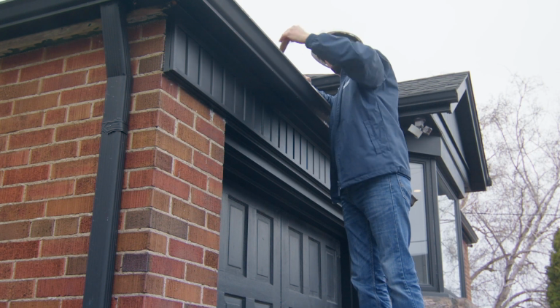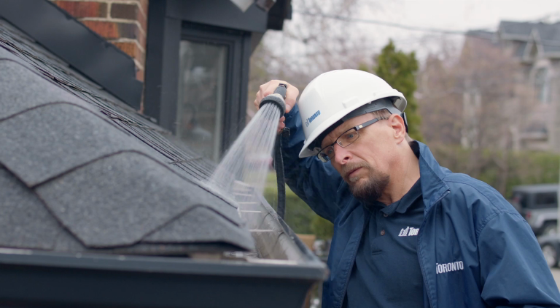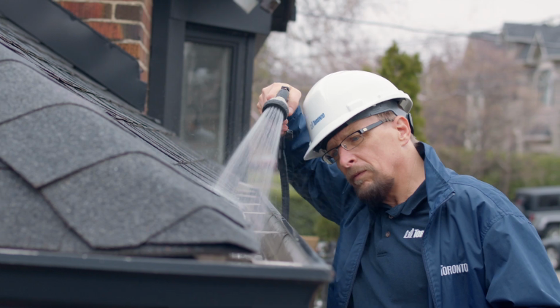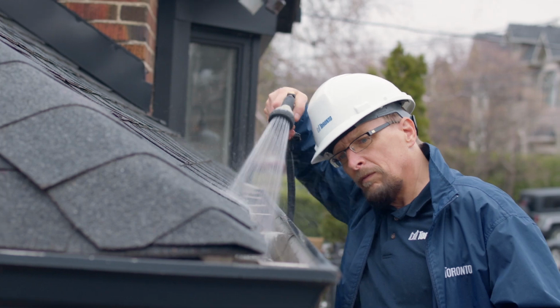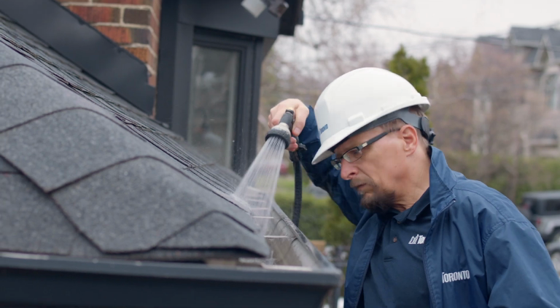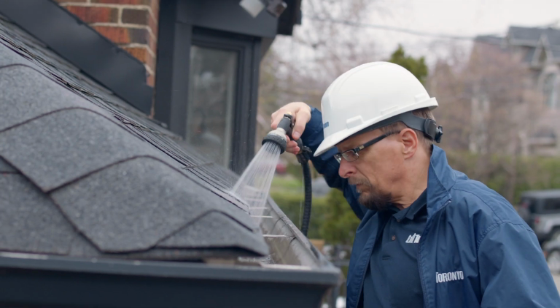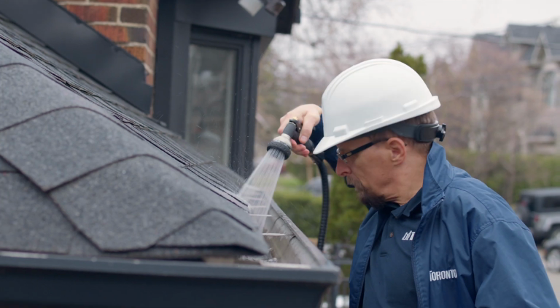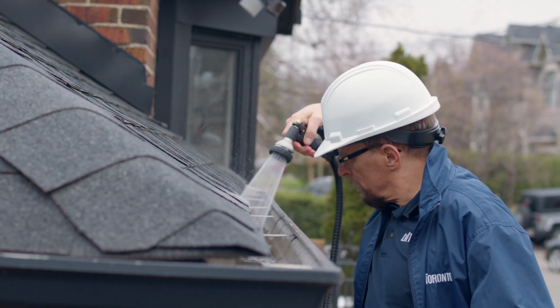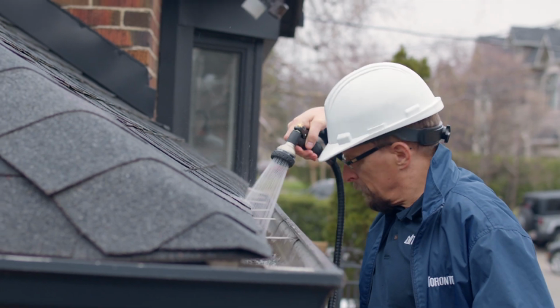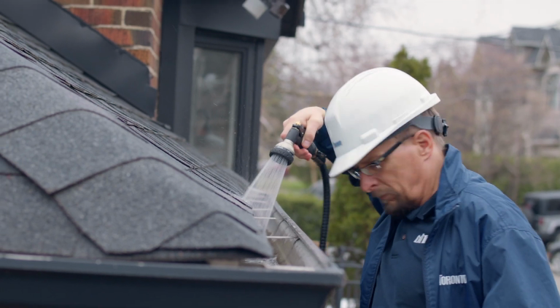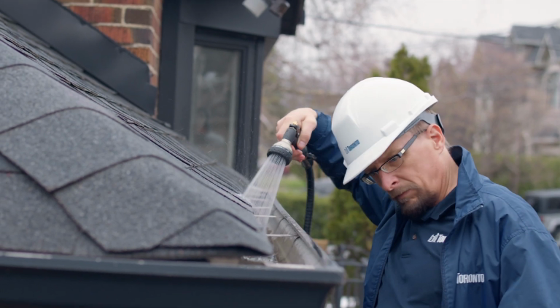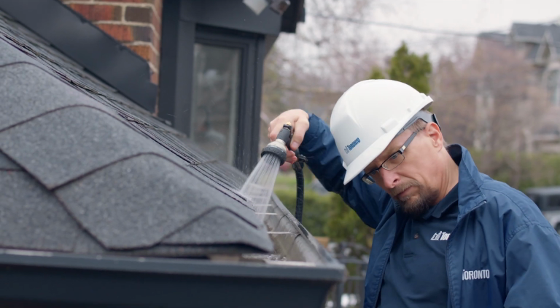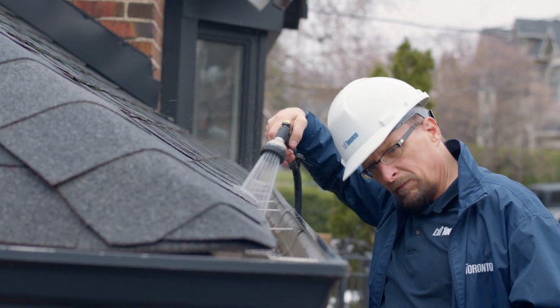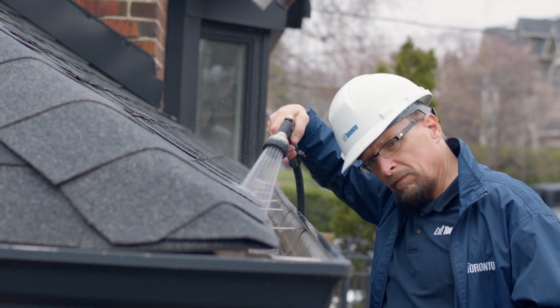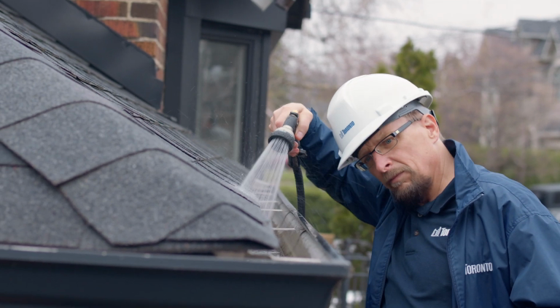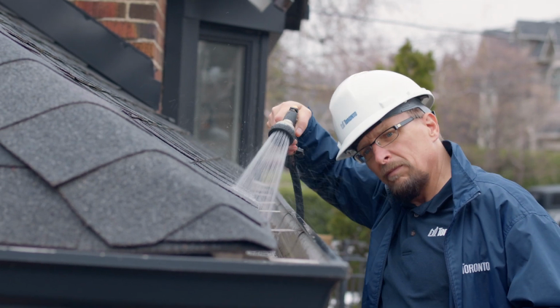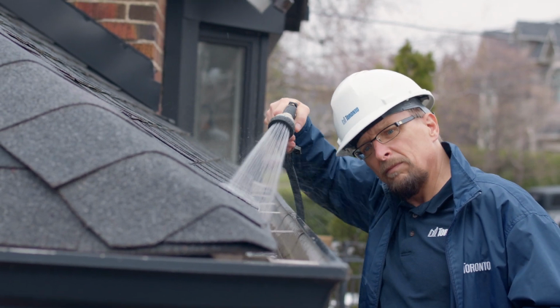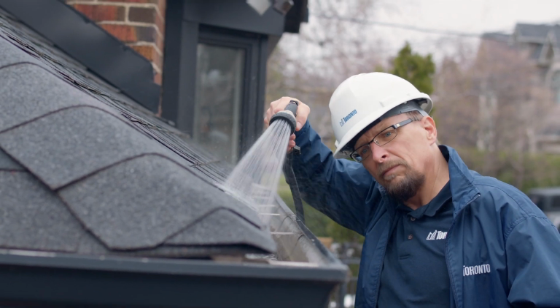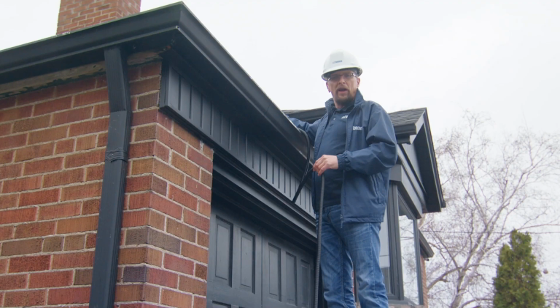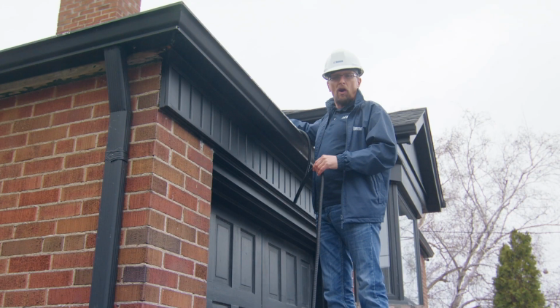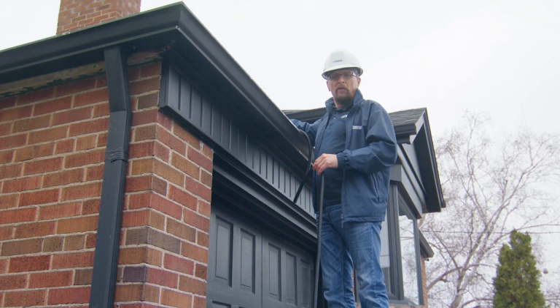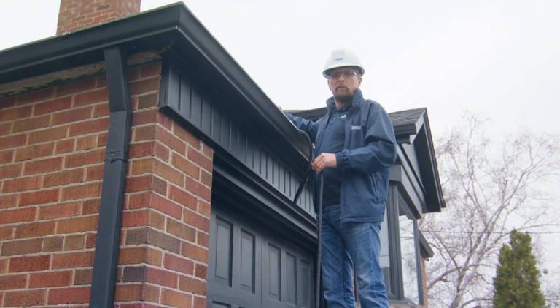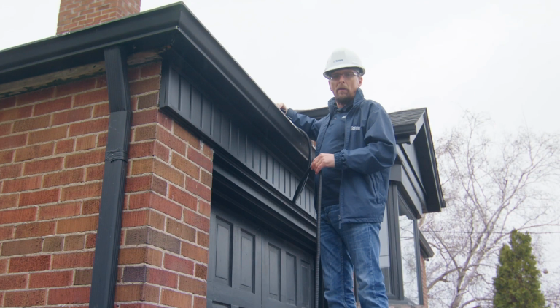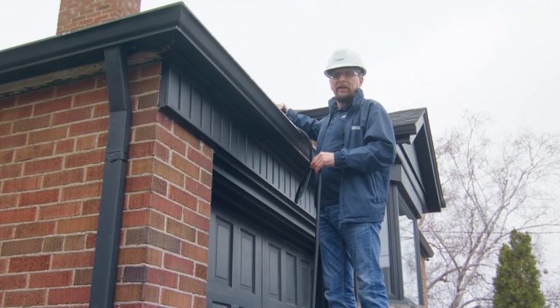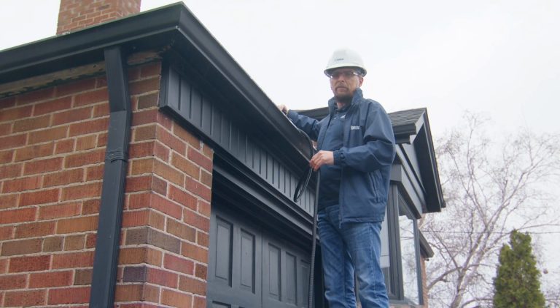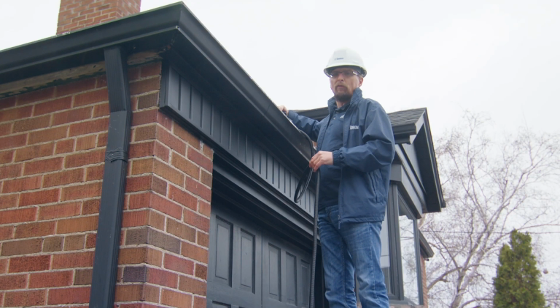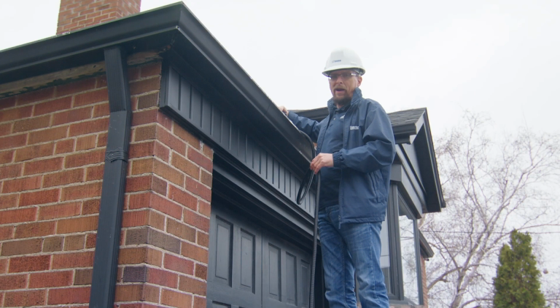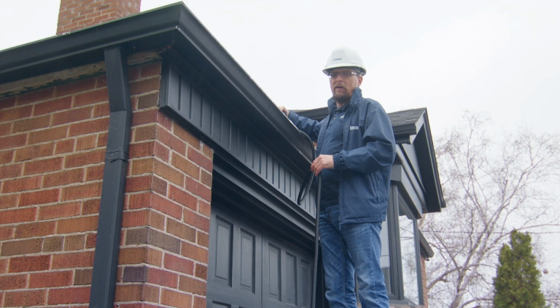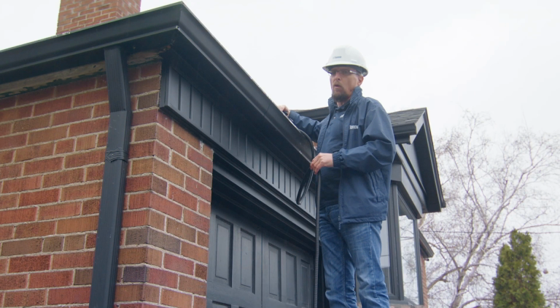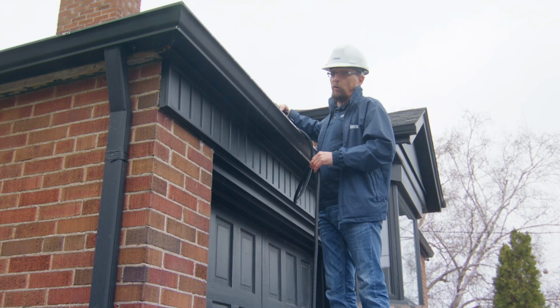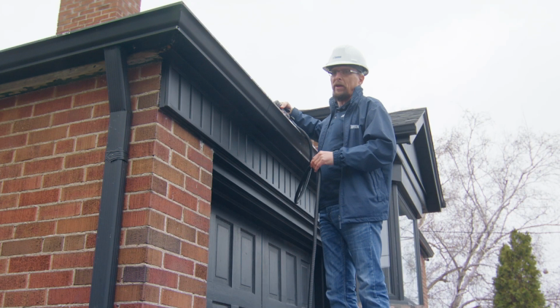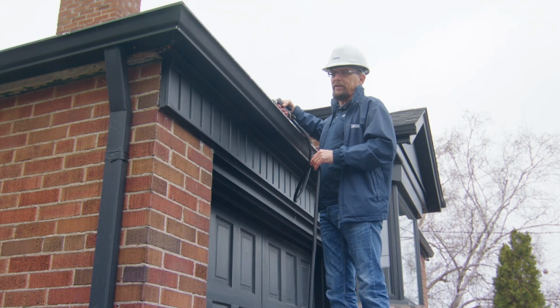And periodically check to see if your eaves troughs are leaking. If they are, they probably need to be repaired or replaced.